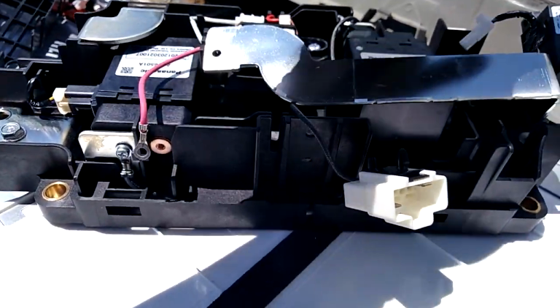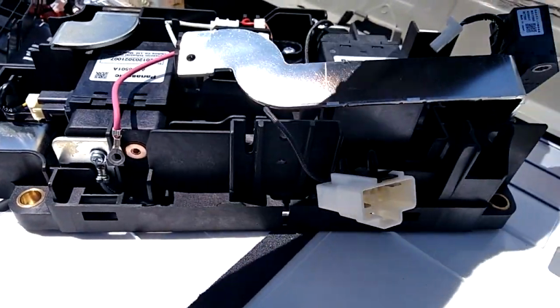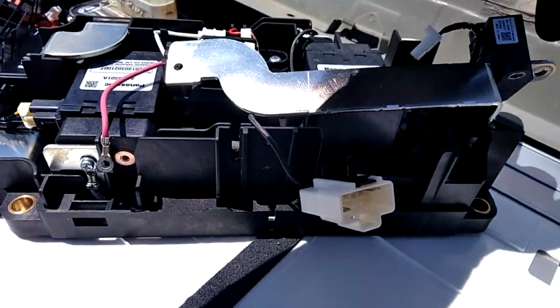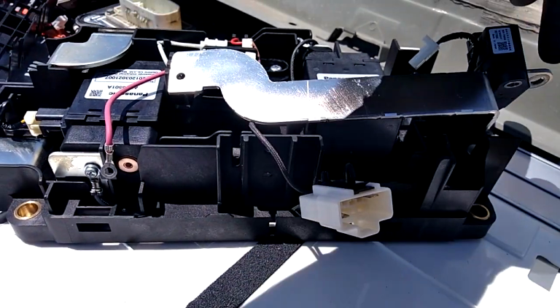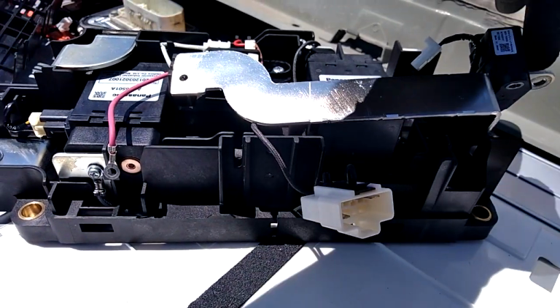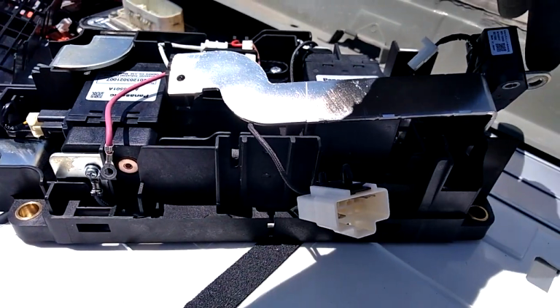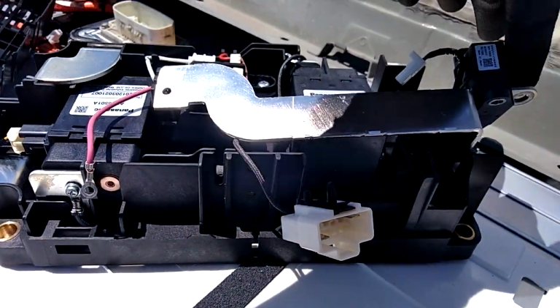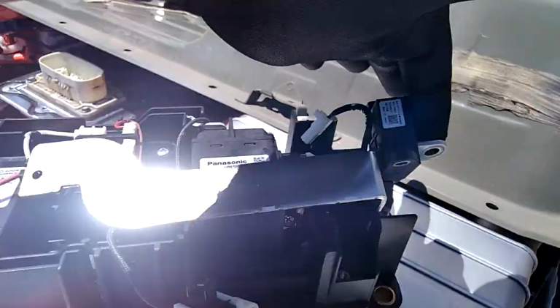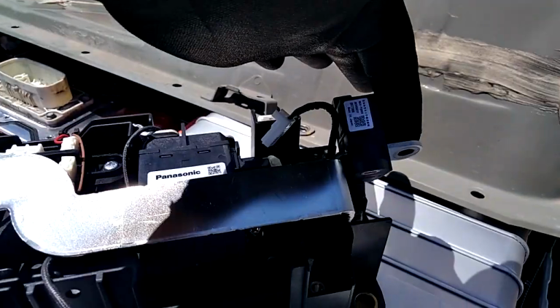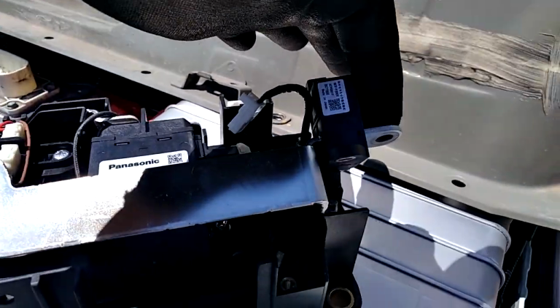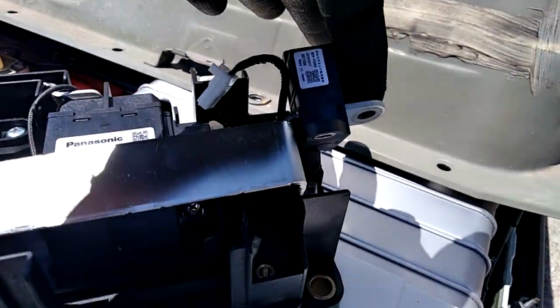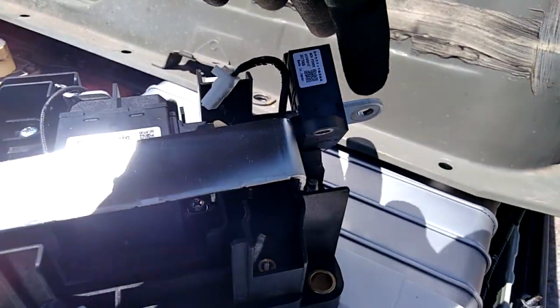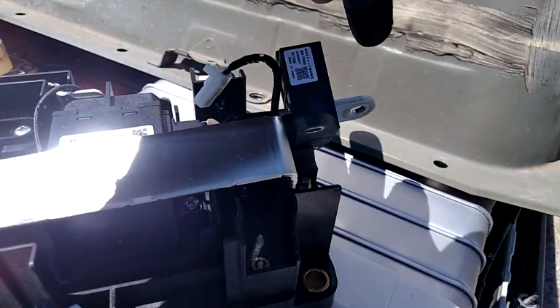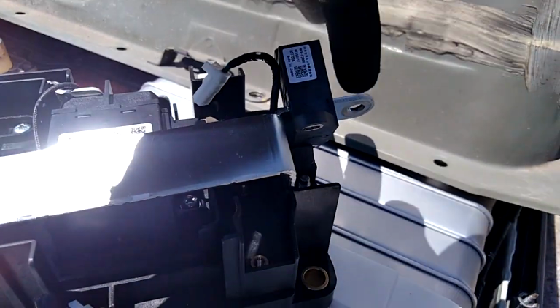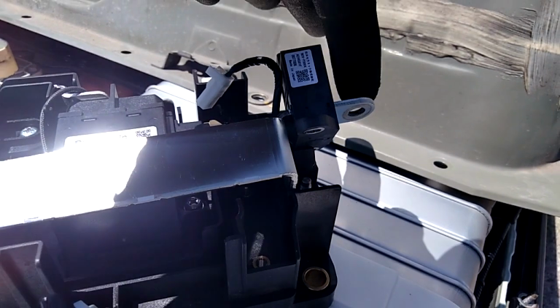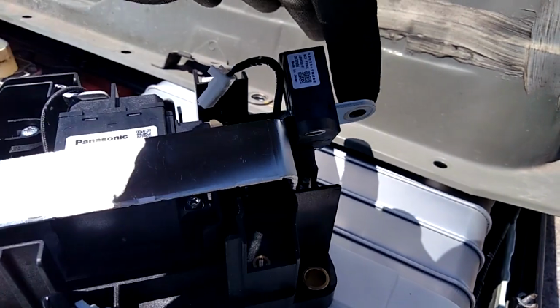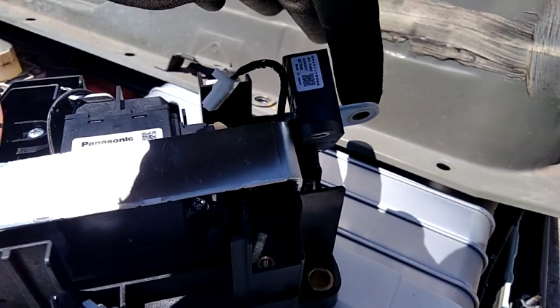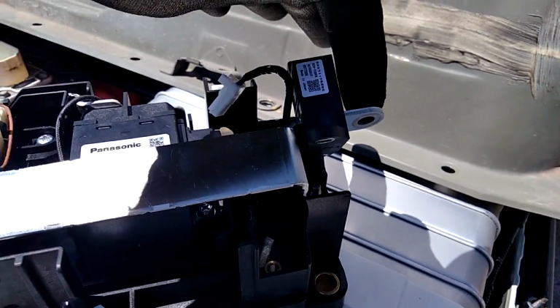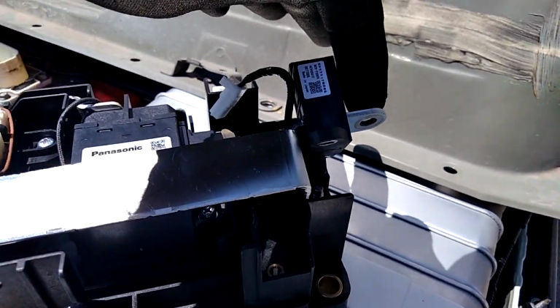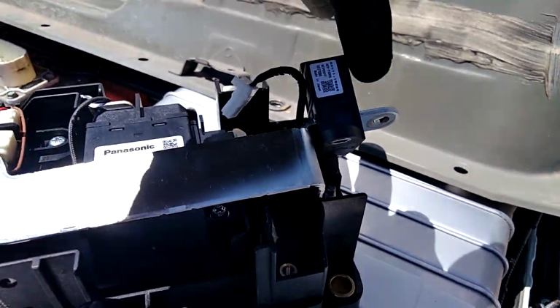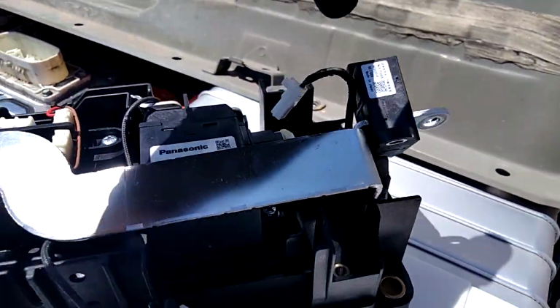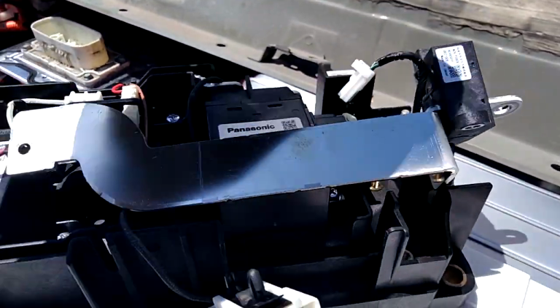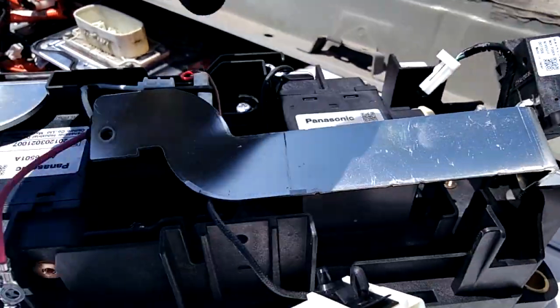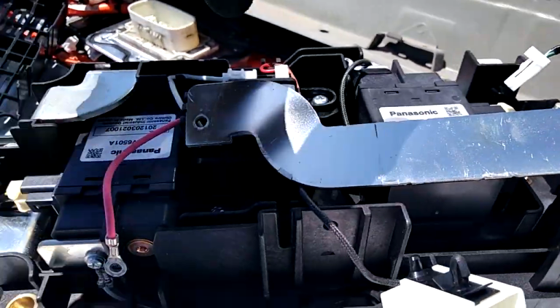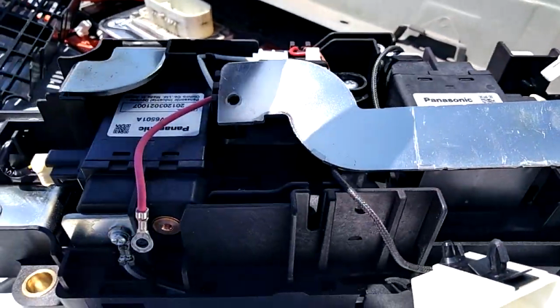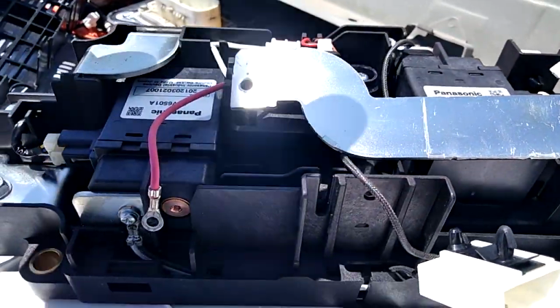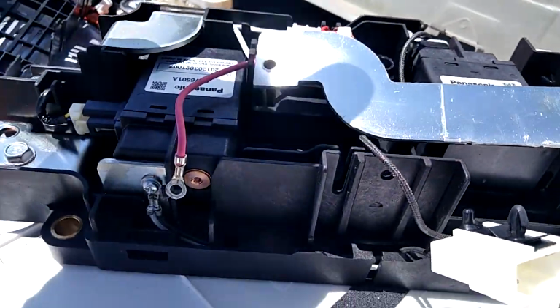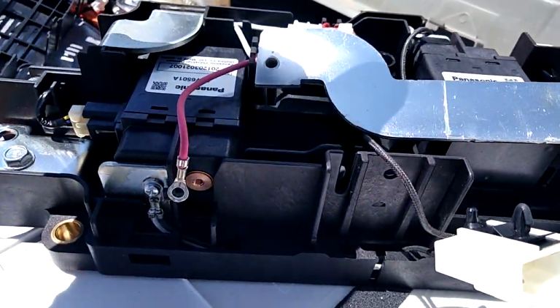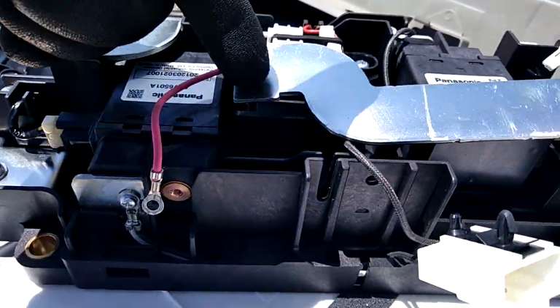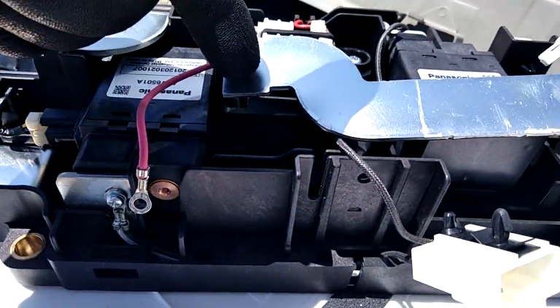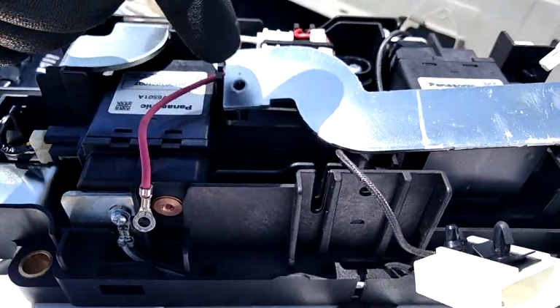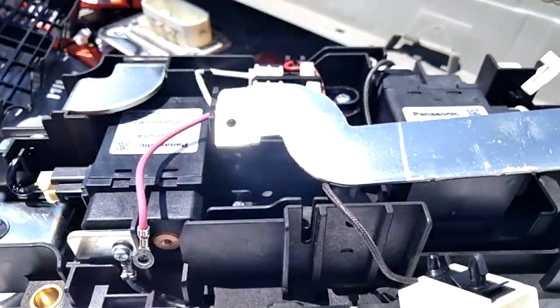I will take the cable from this place and add it to this place.